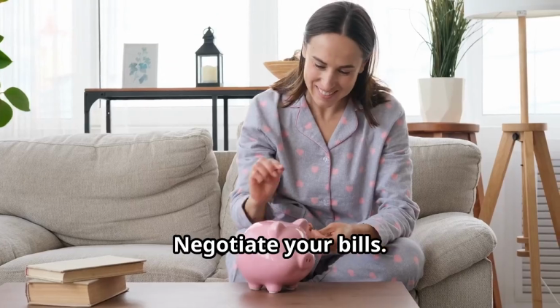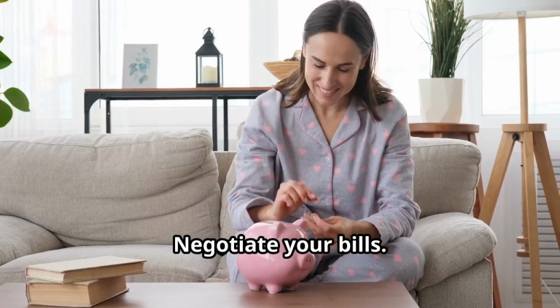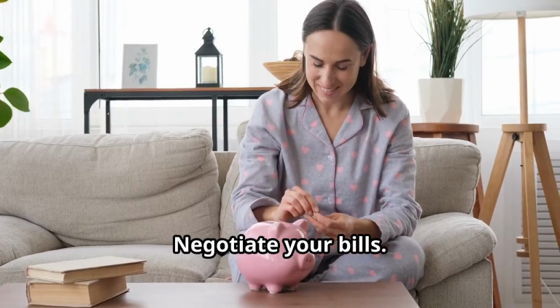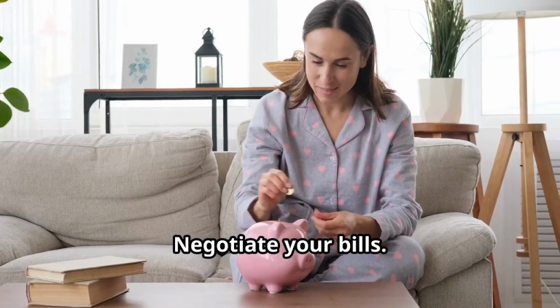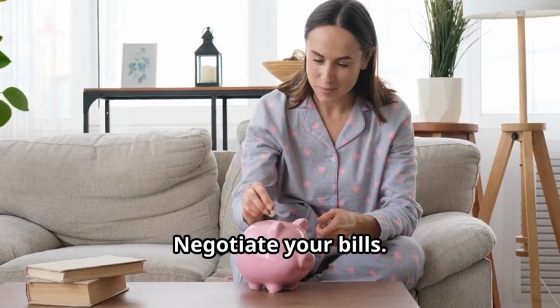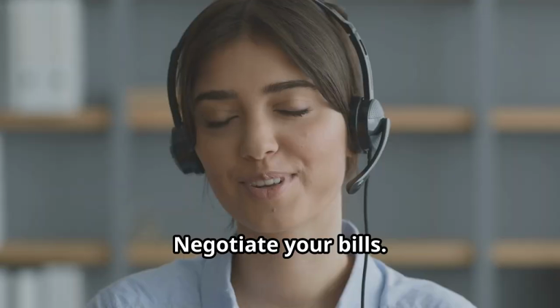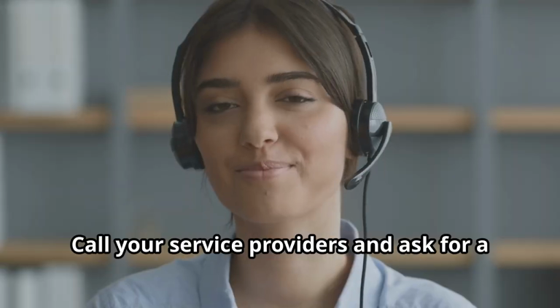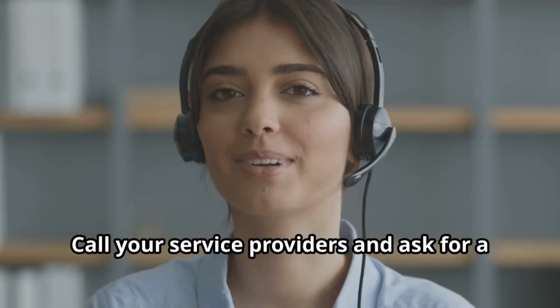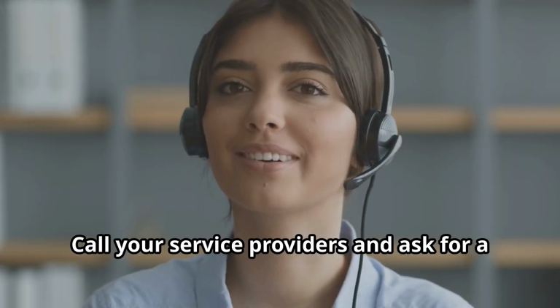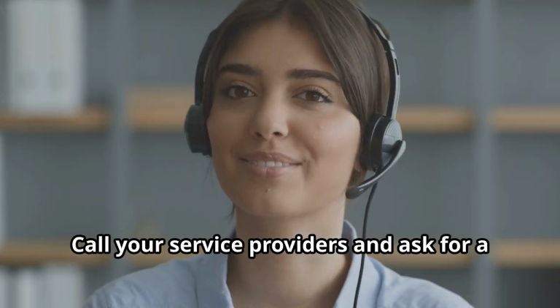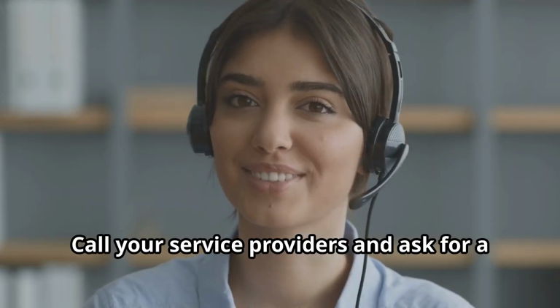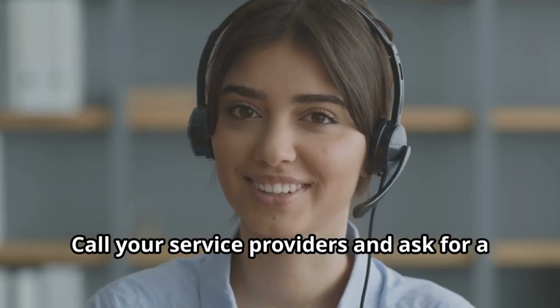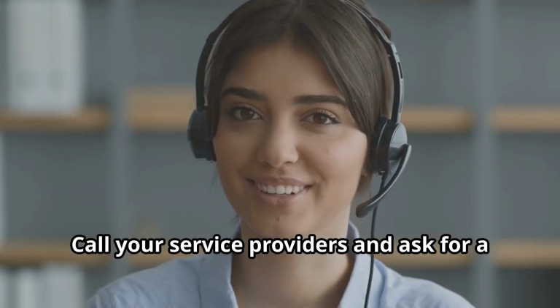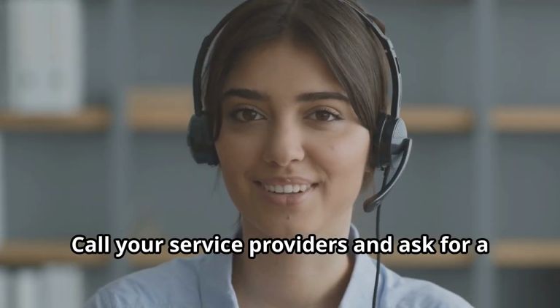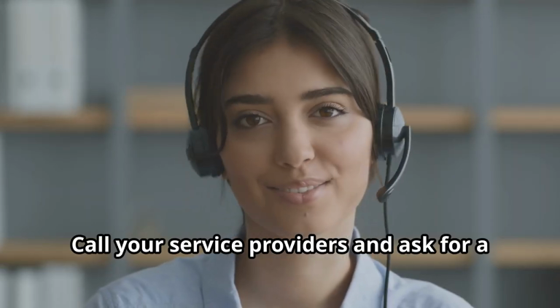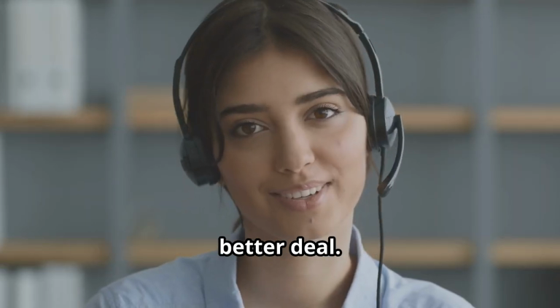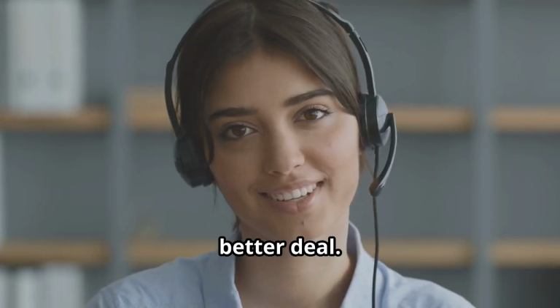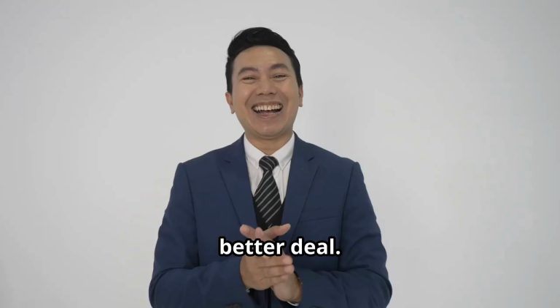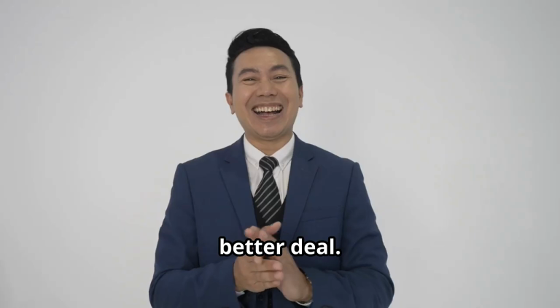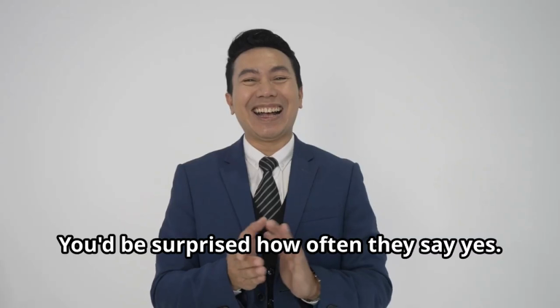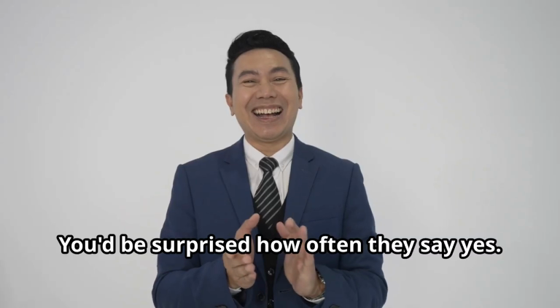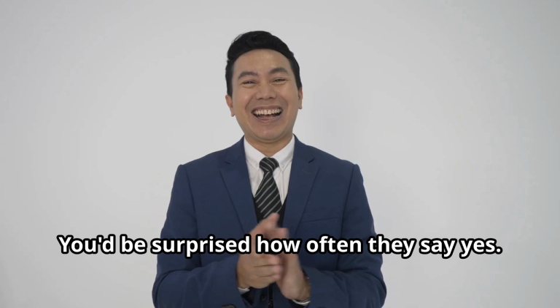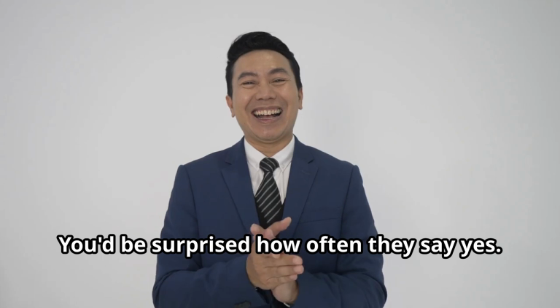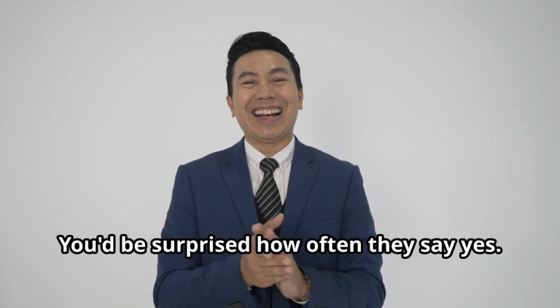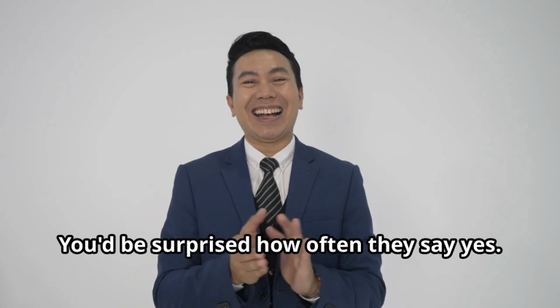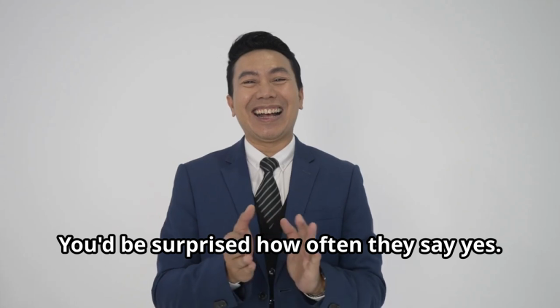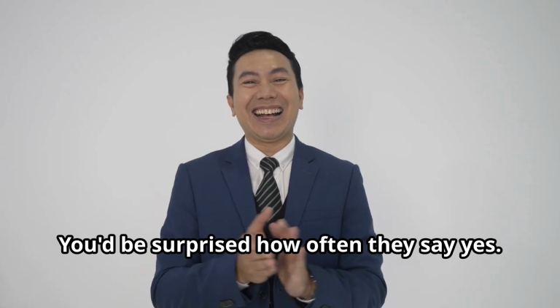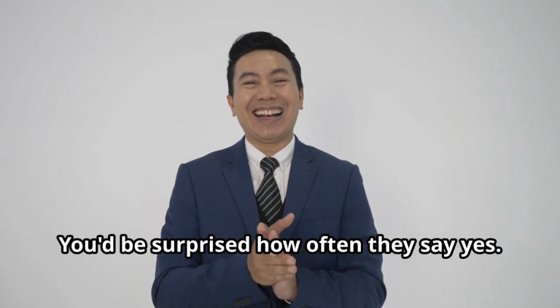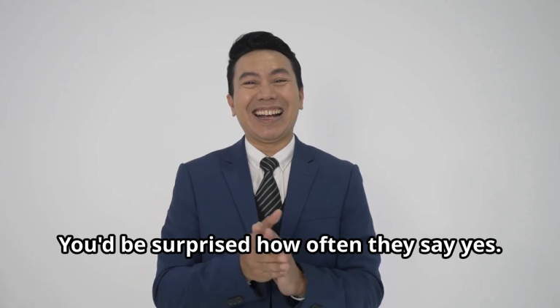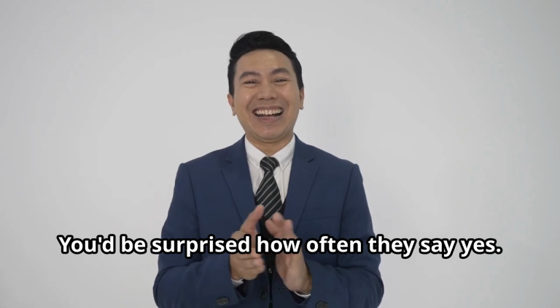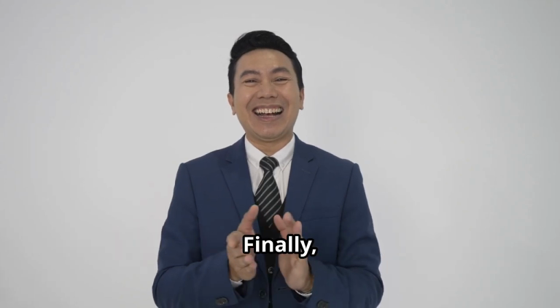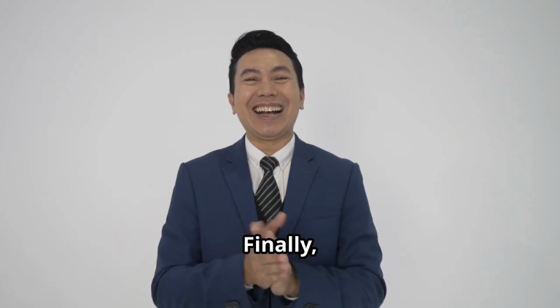Negotiate your bills. Call your service providers and ask for a better deal. You'd be surprised how often they say yes.